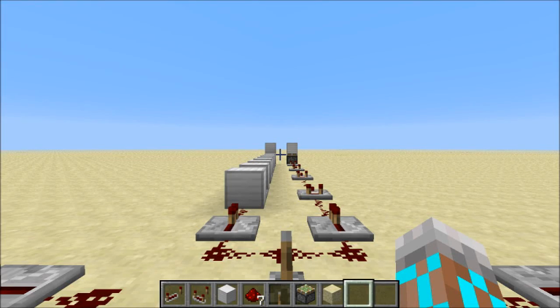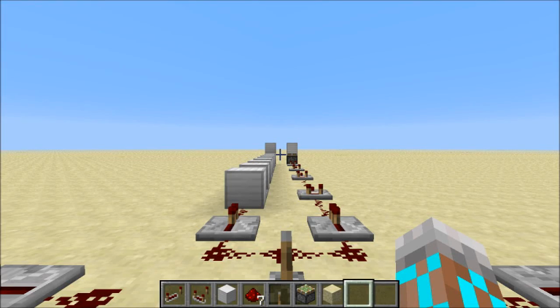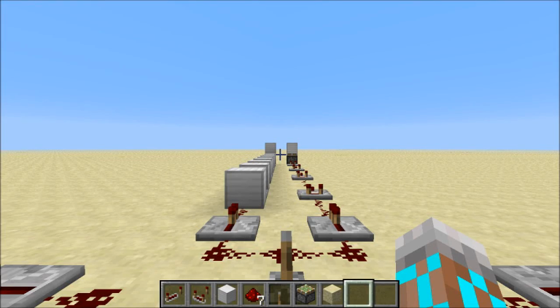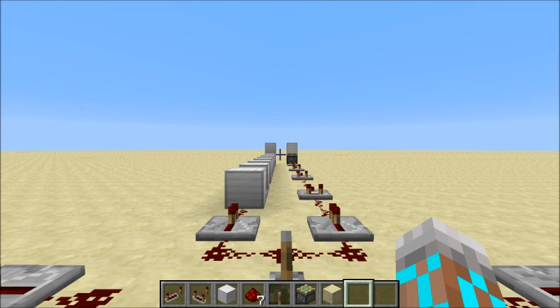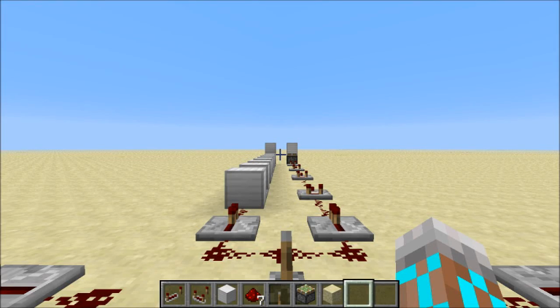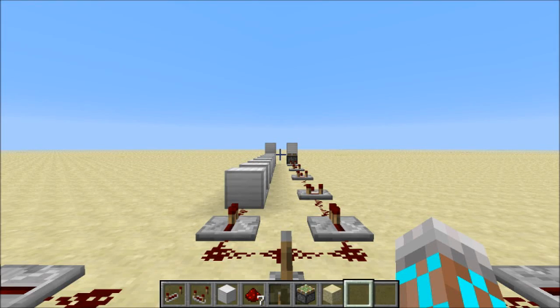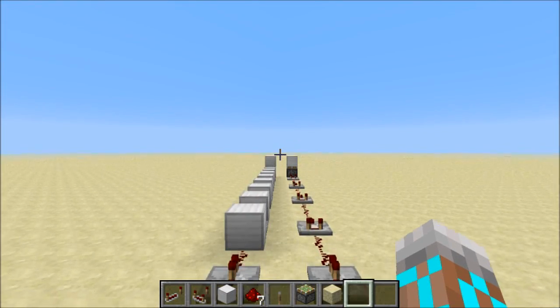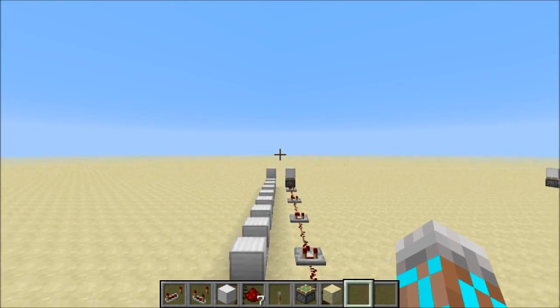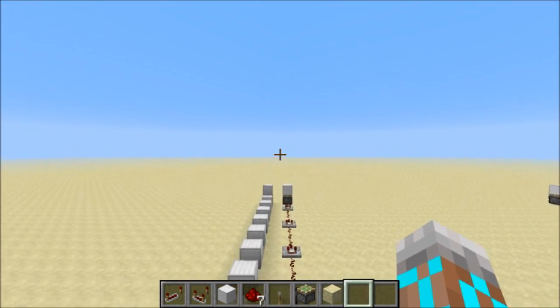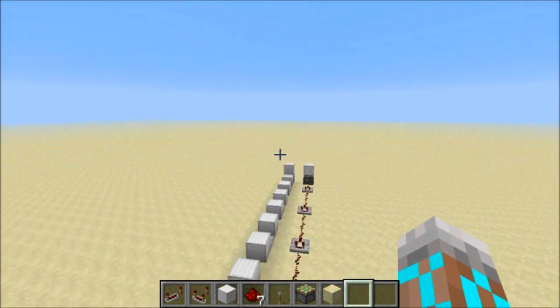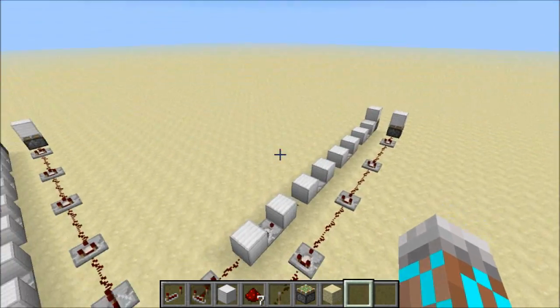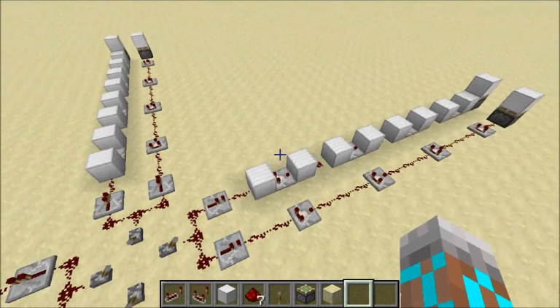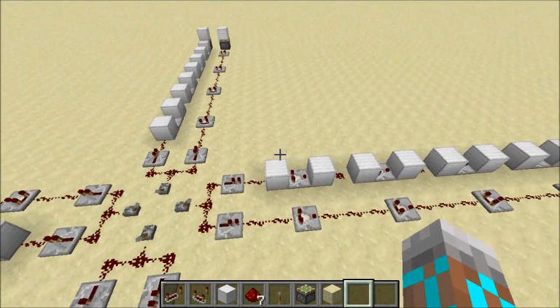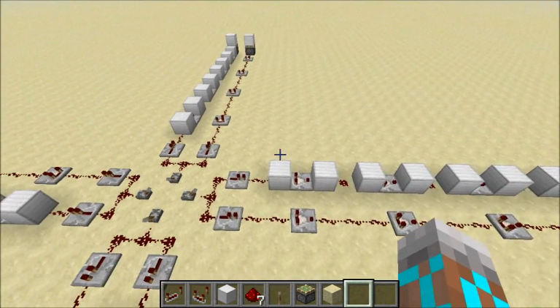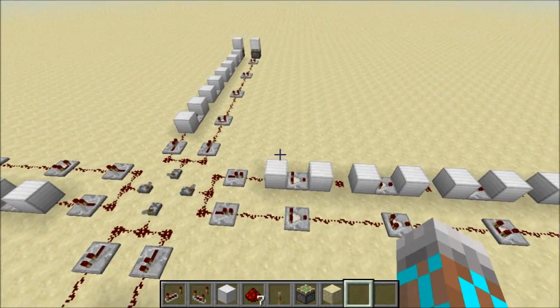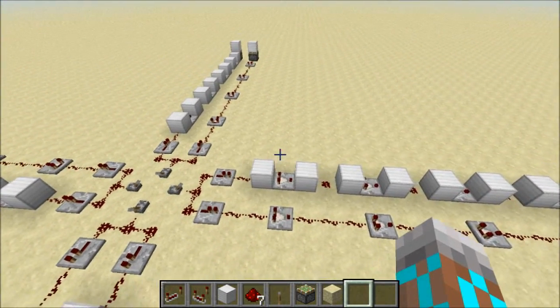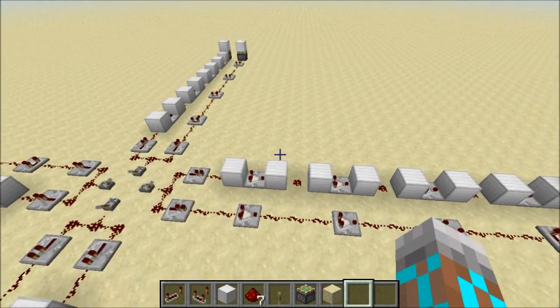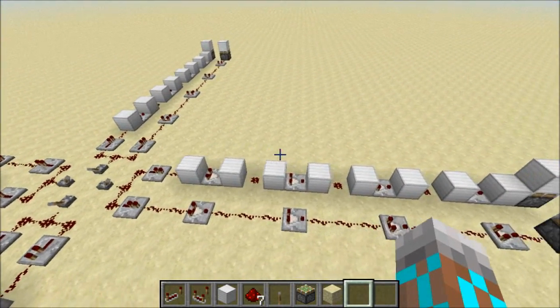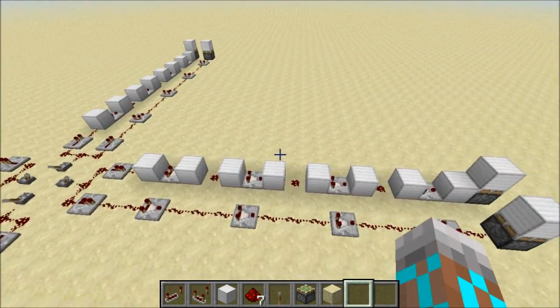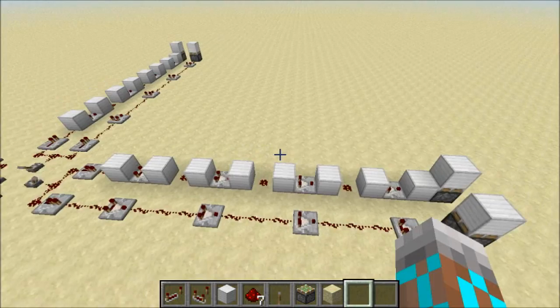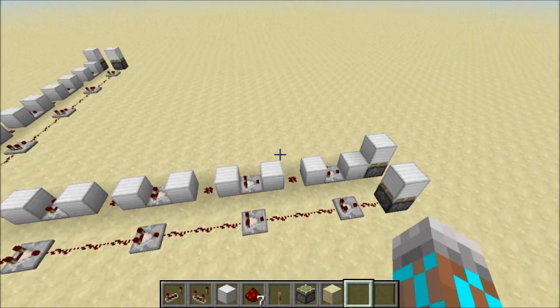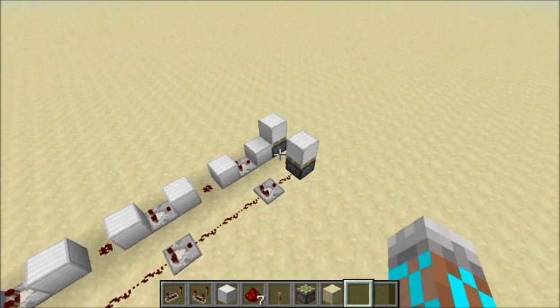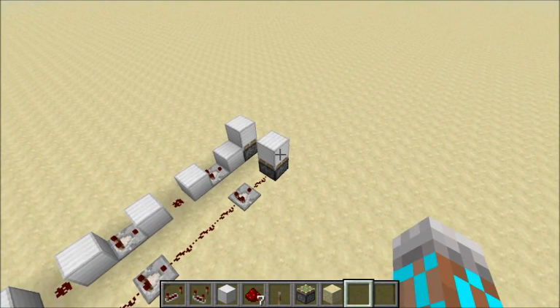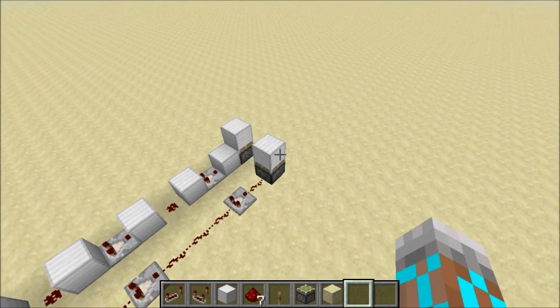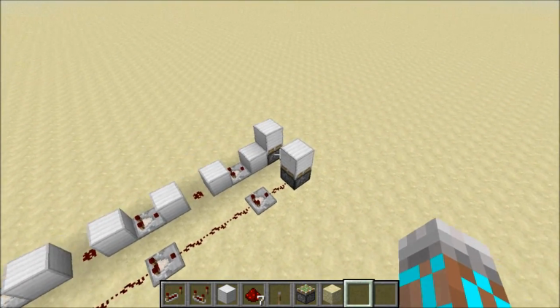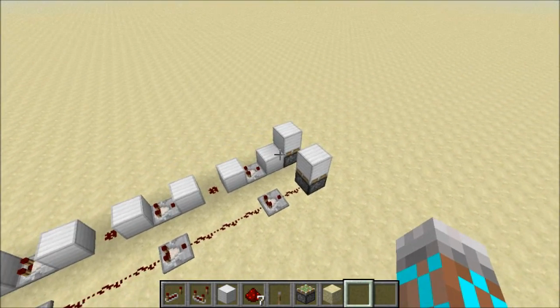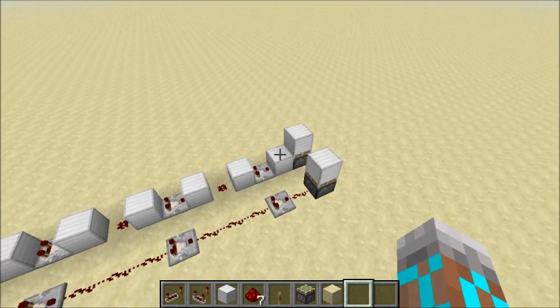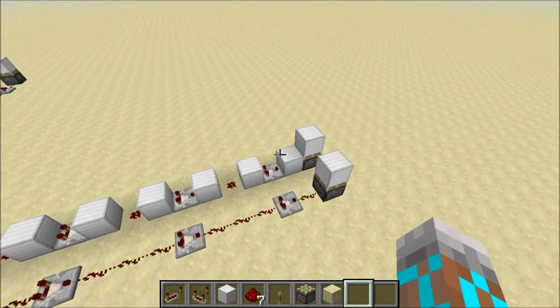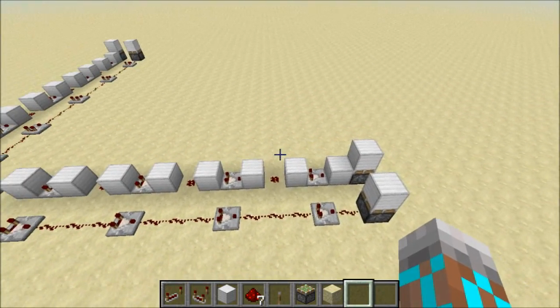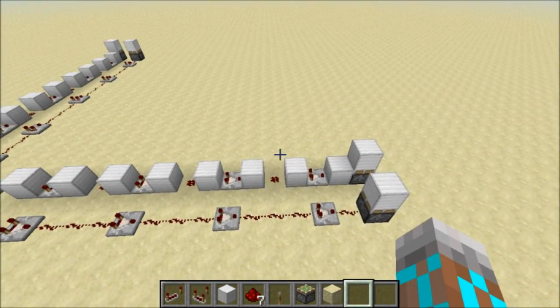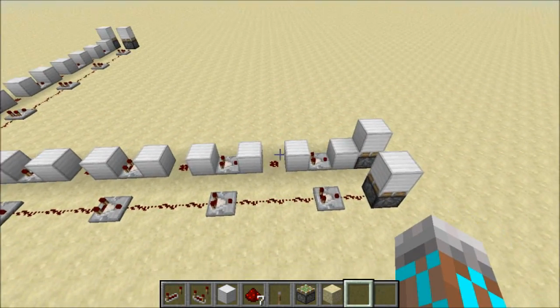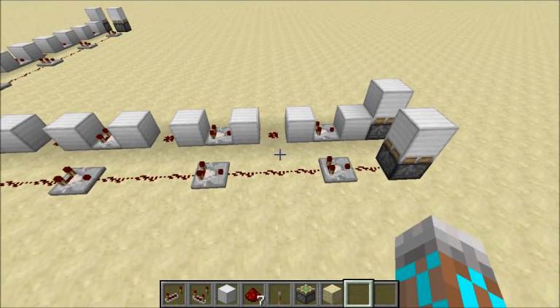Hey guys, Proper English here. As you know, I've been playing around with these comparators quite a bit, and I noticed something that's pretty strange.